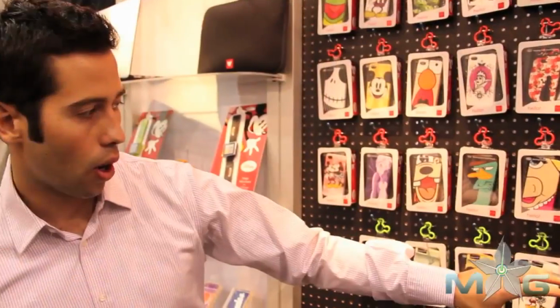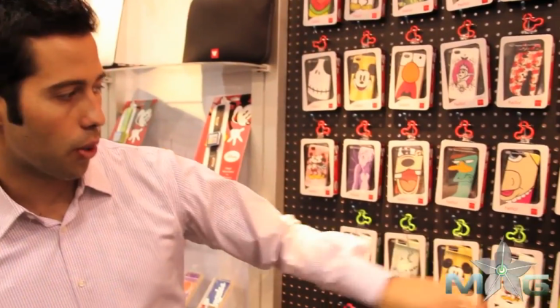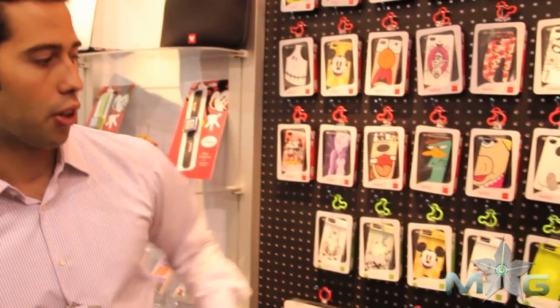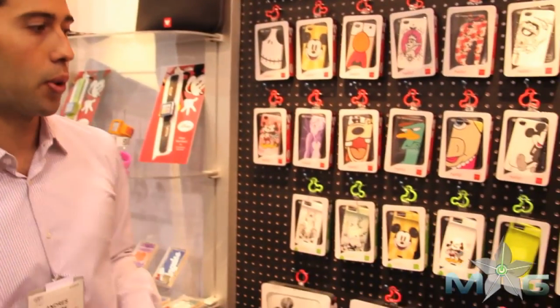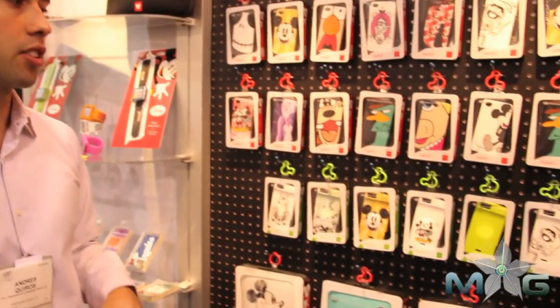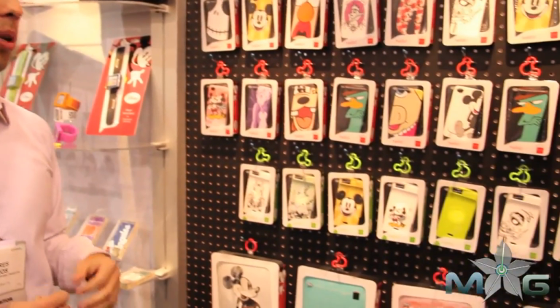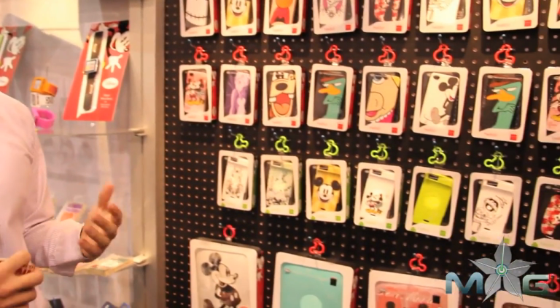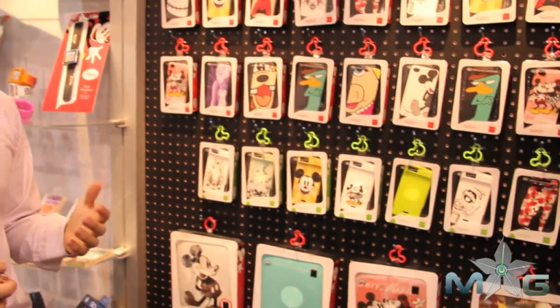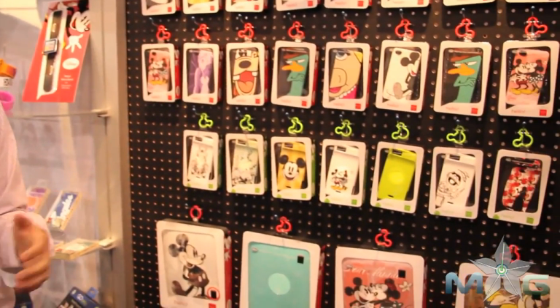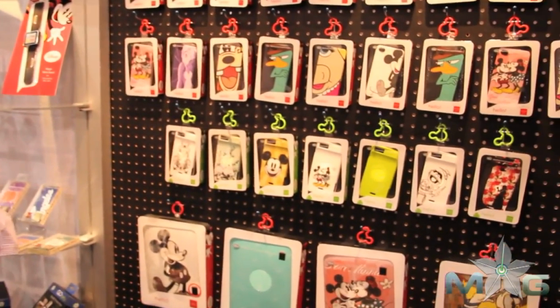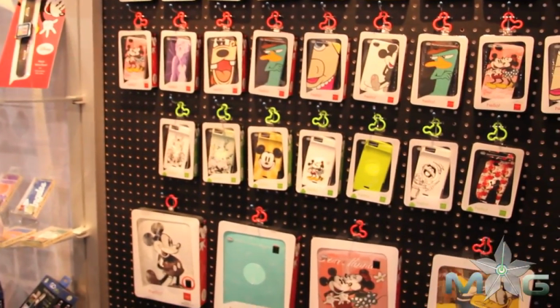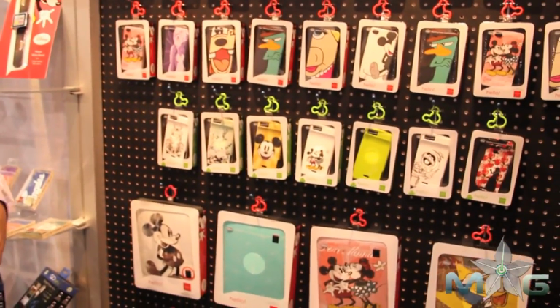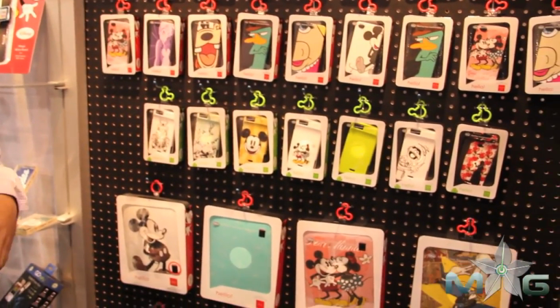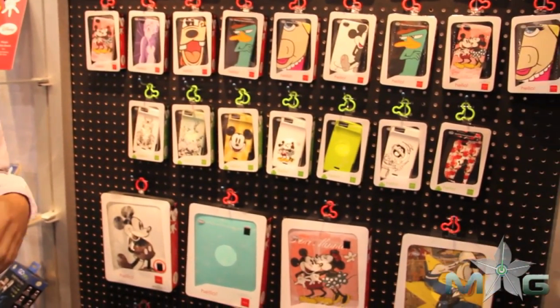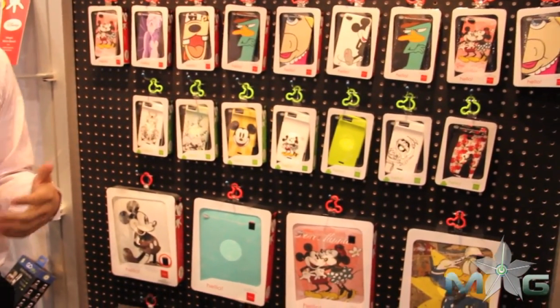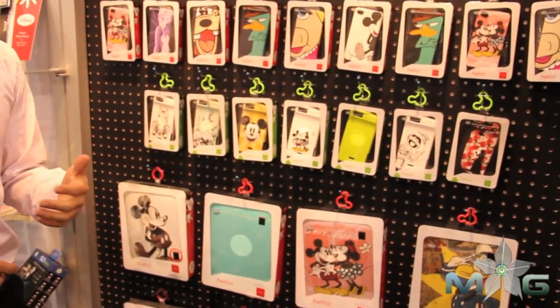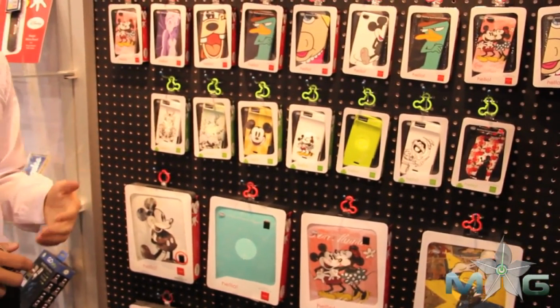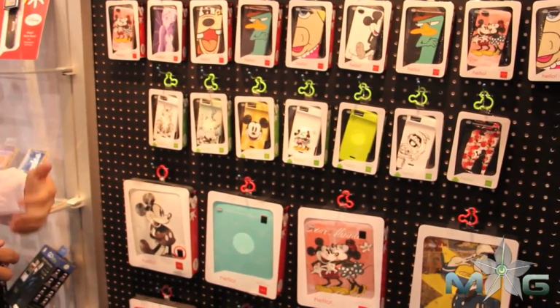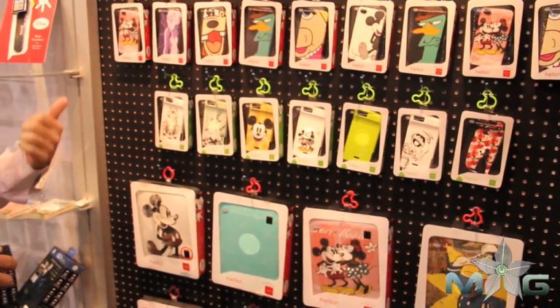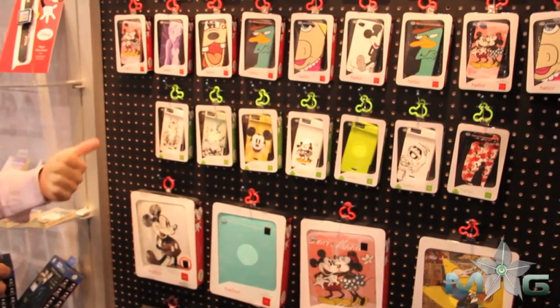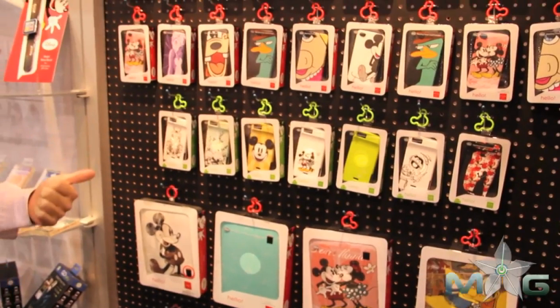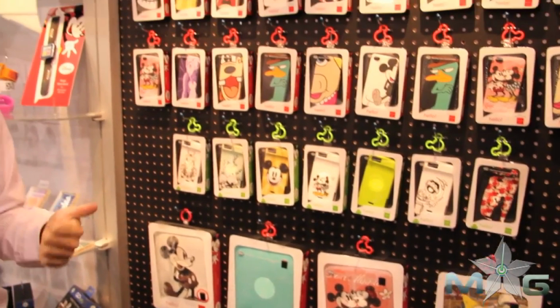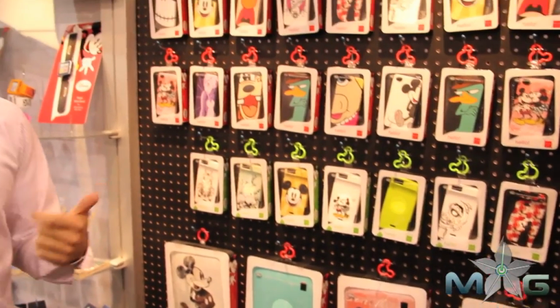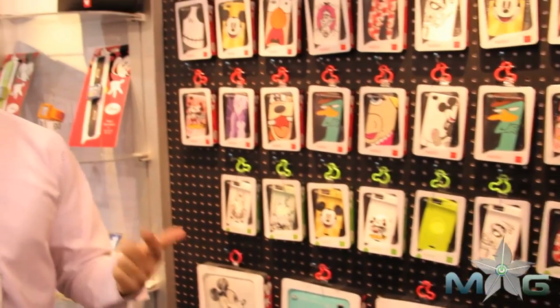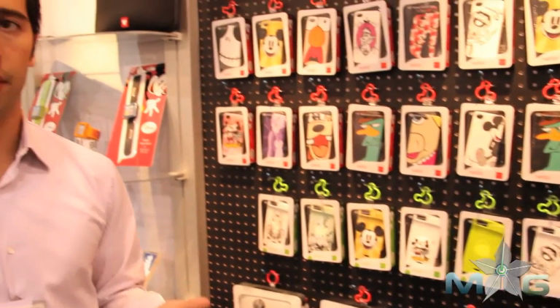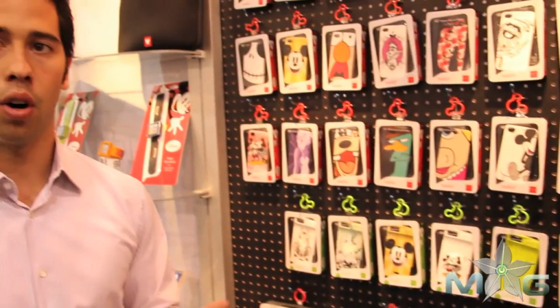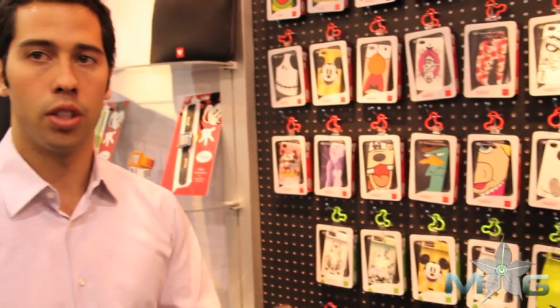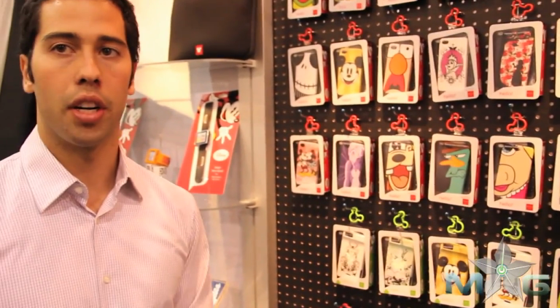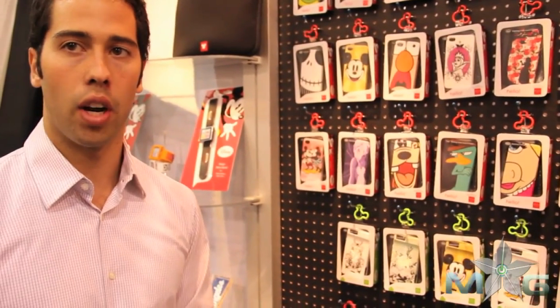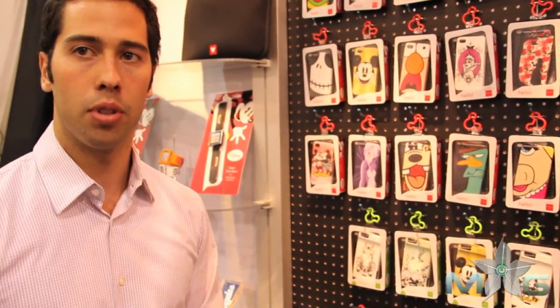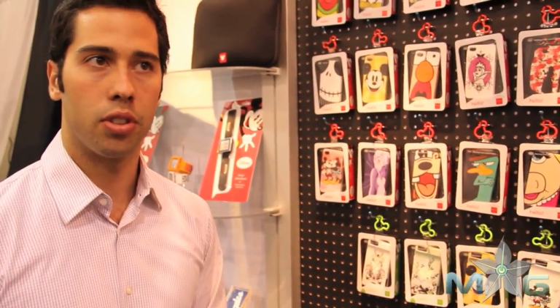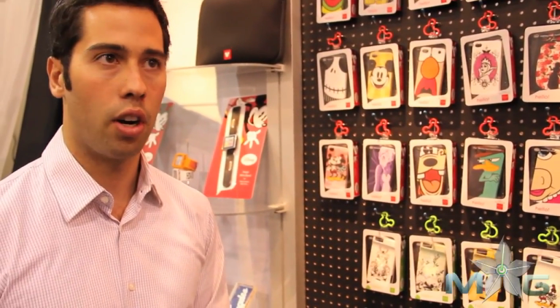The row under with all the green is going to be our Android models. We're going to be picking up Droid X, Droid Evo, and Droid Incredible to start.